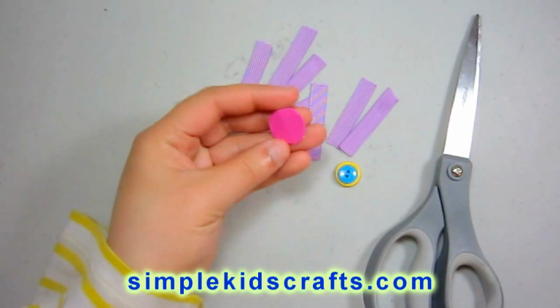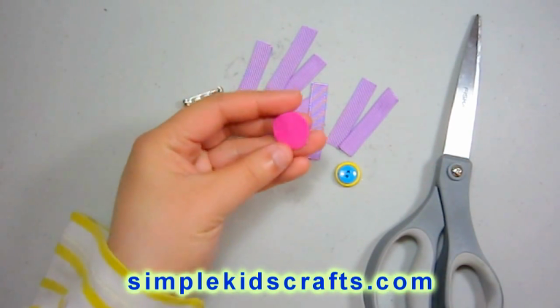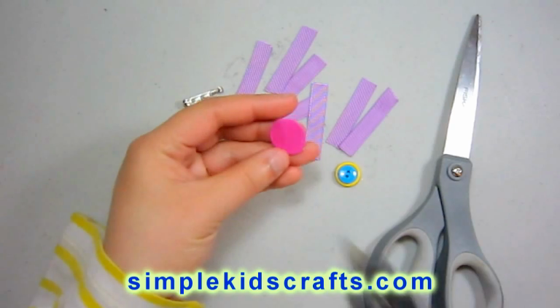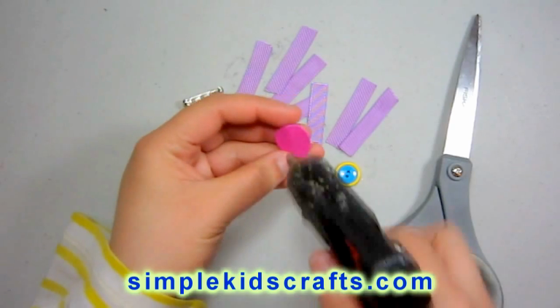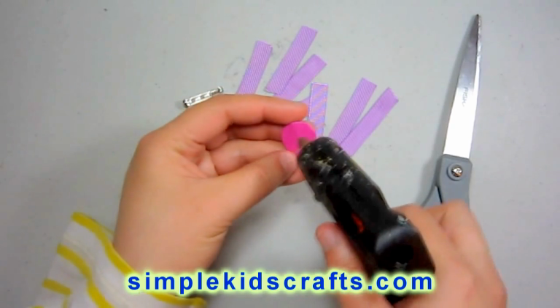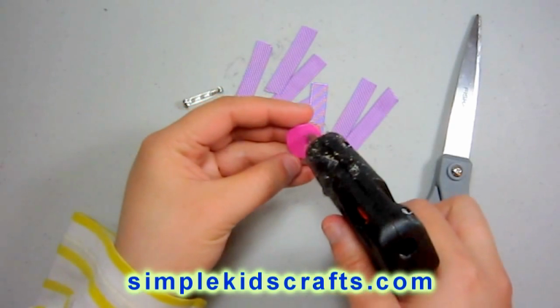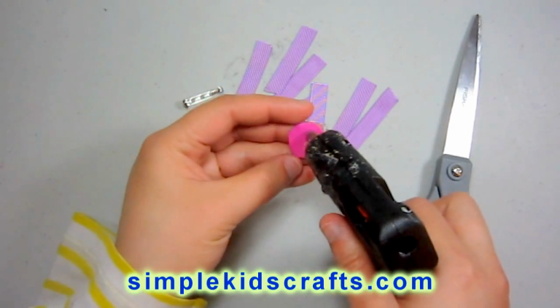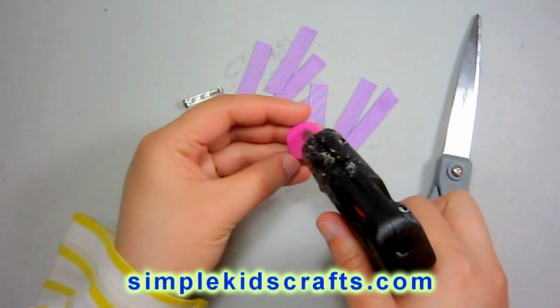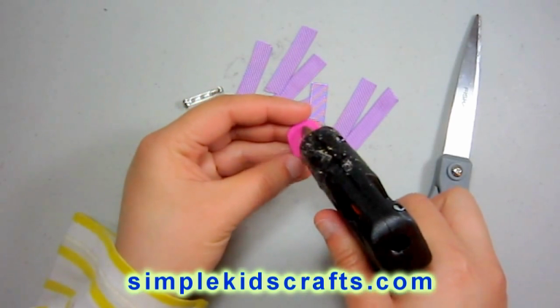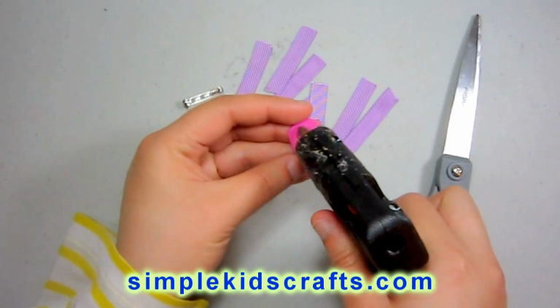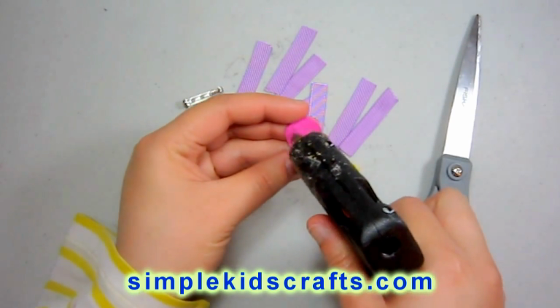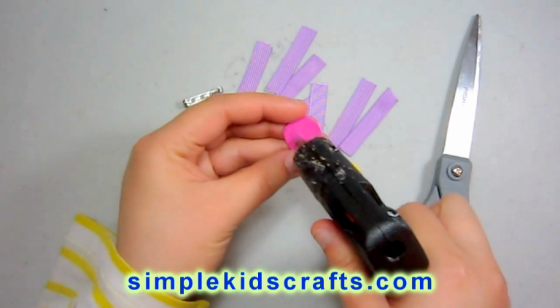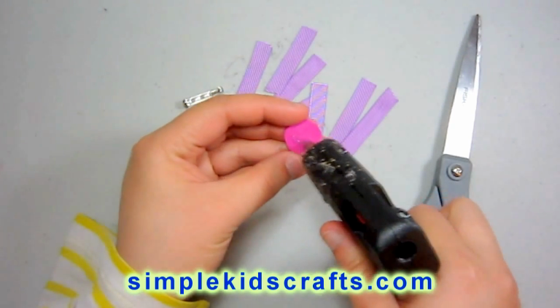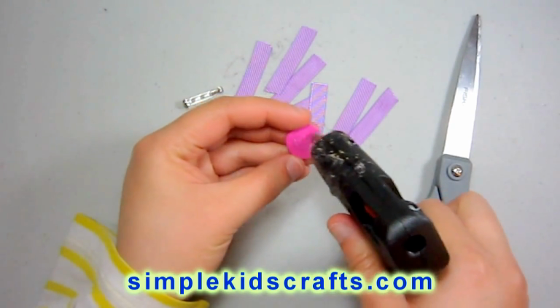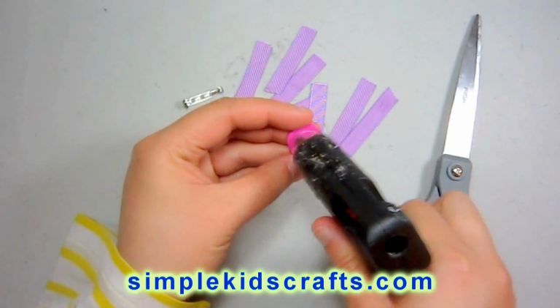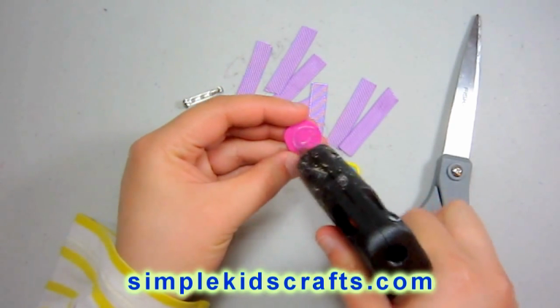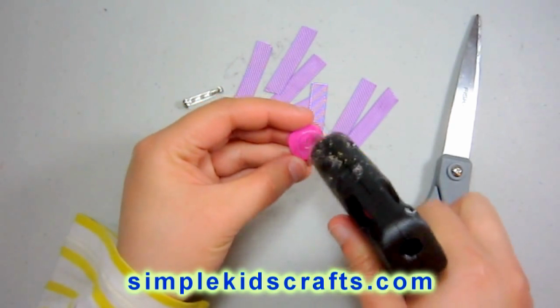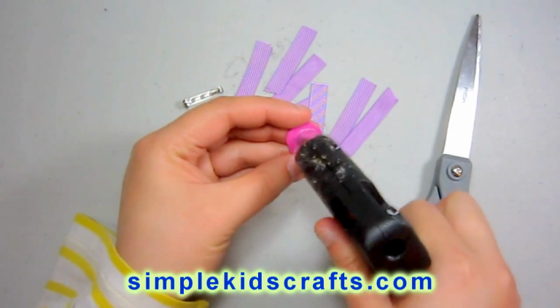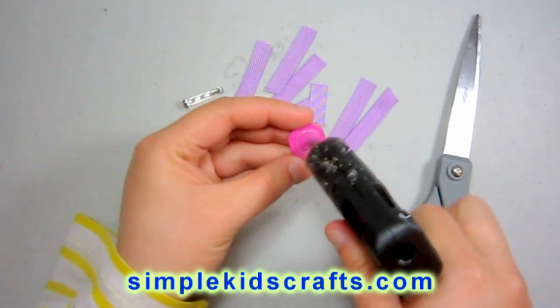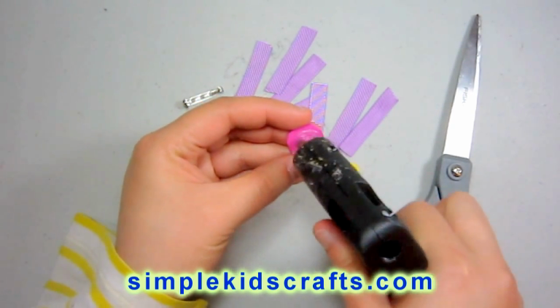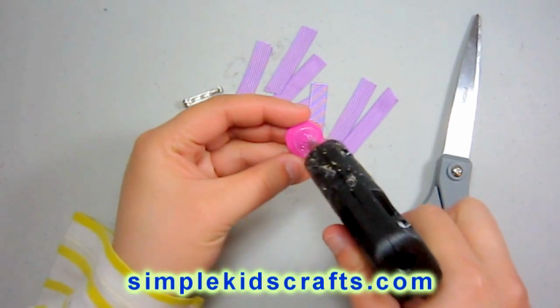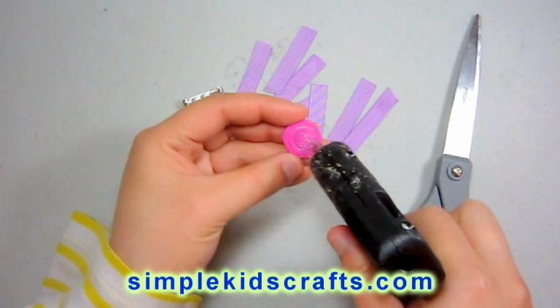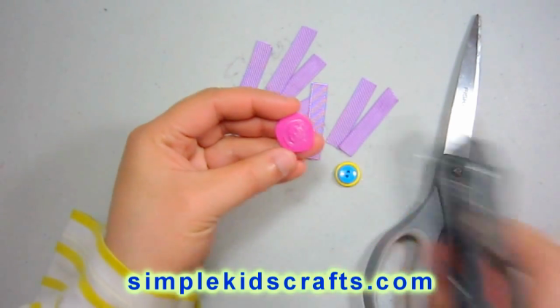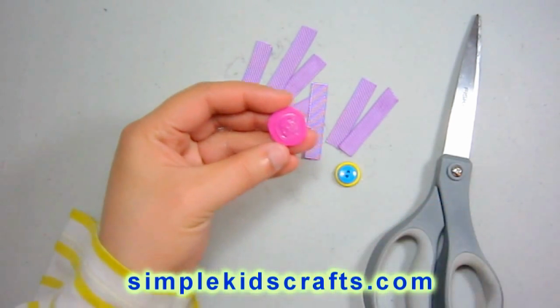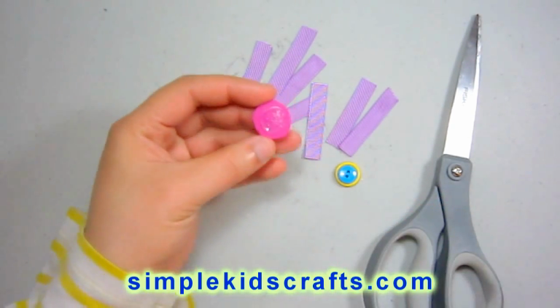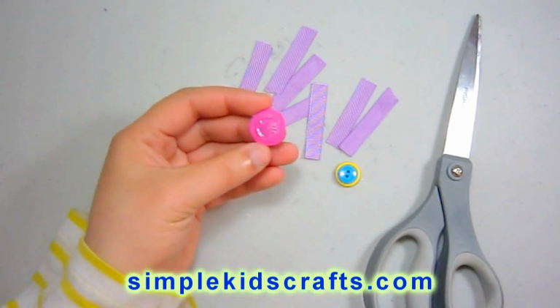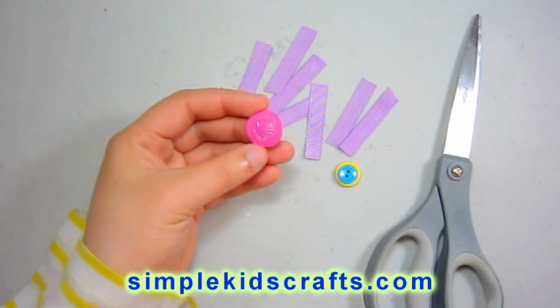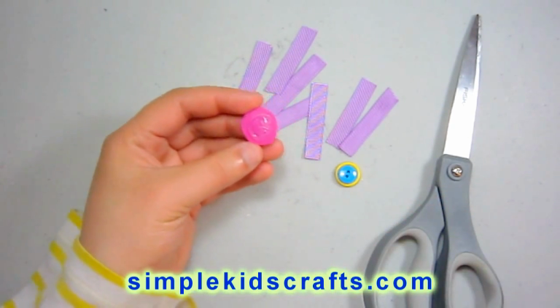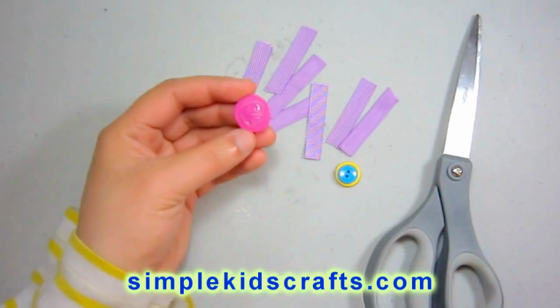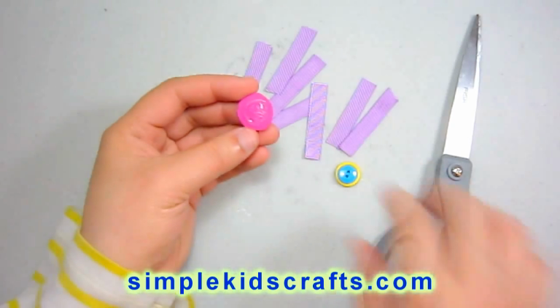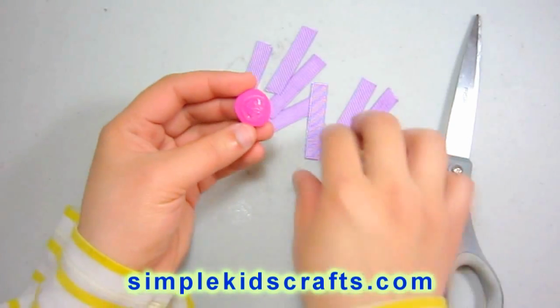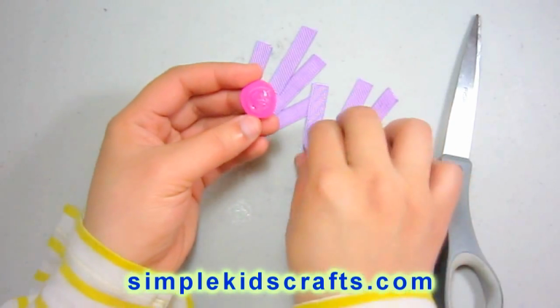So I'll take my piece of foamy and I'll put a little bit of glue right in the center of it, just like that.